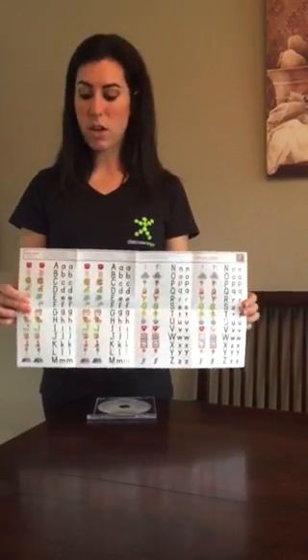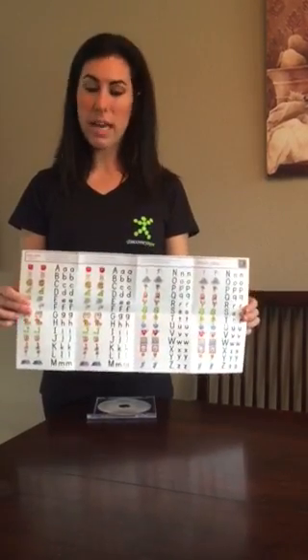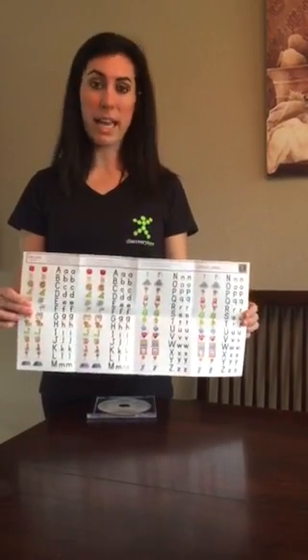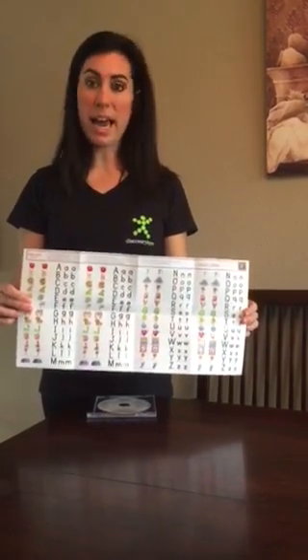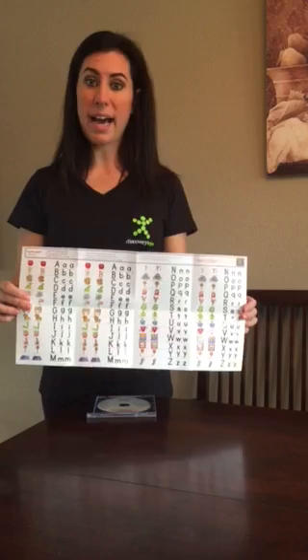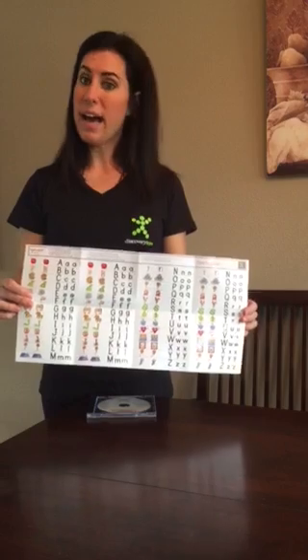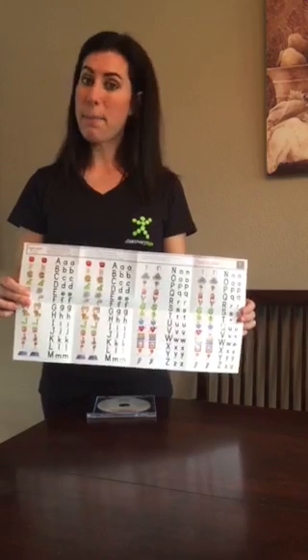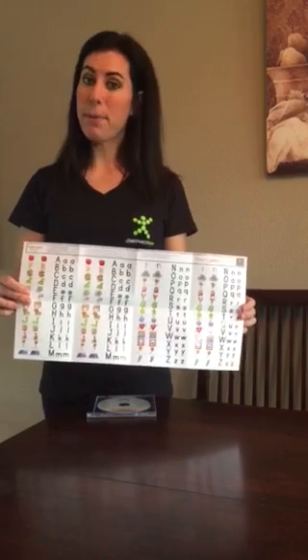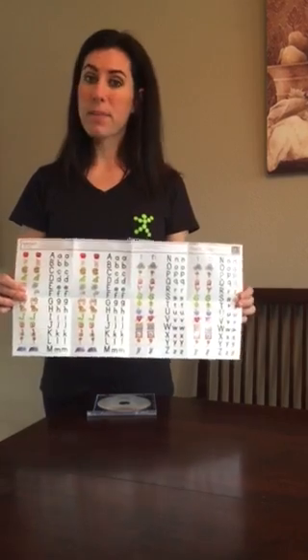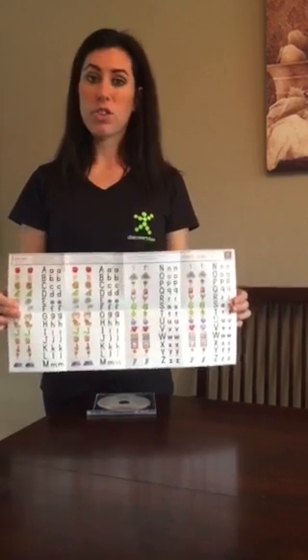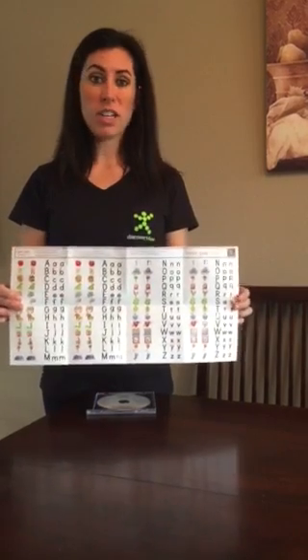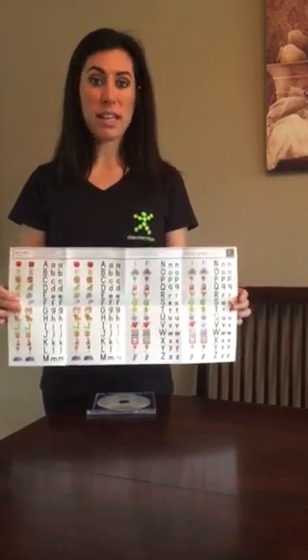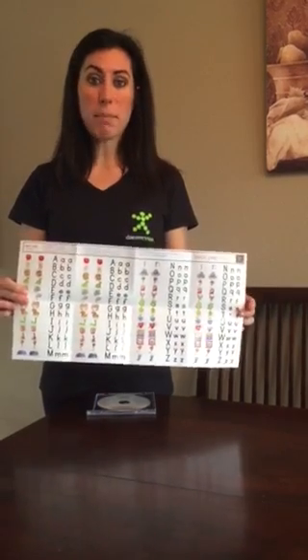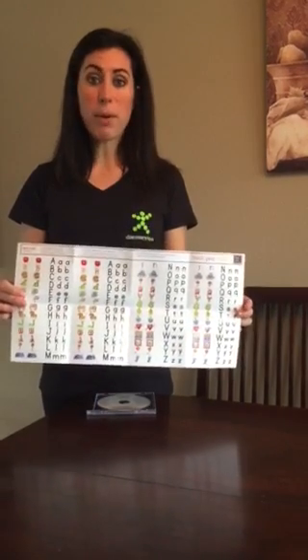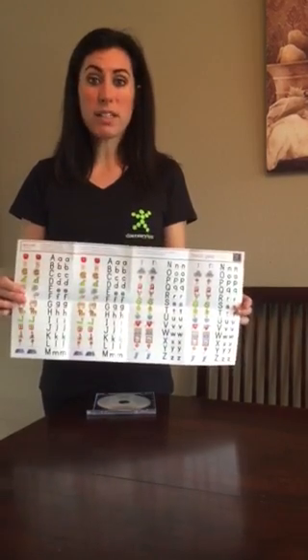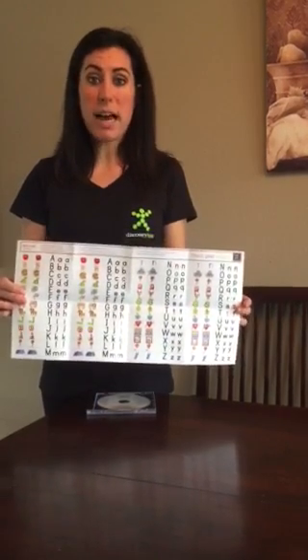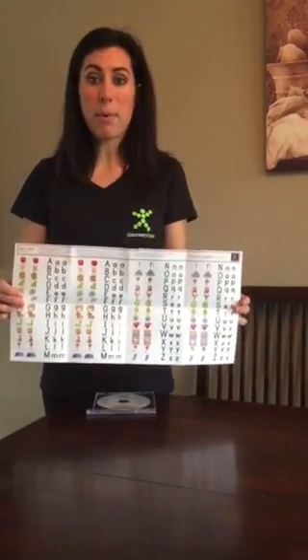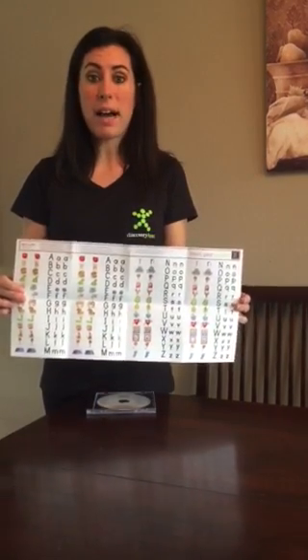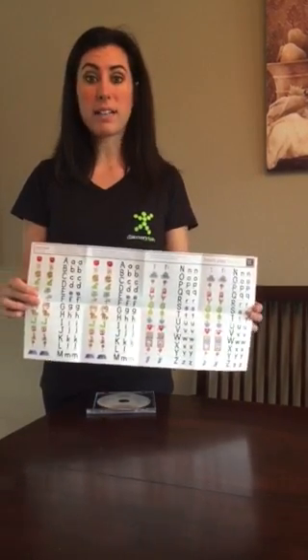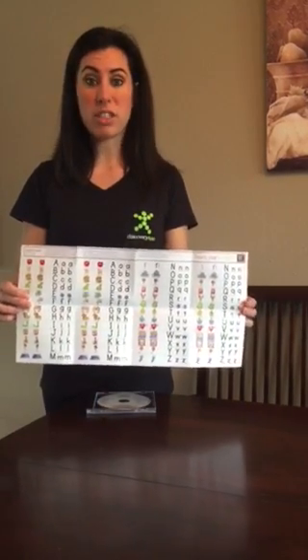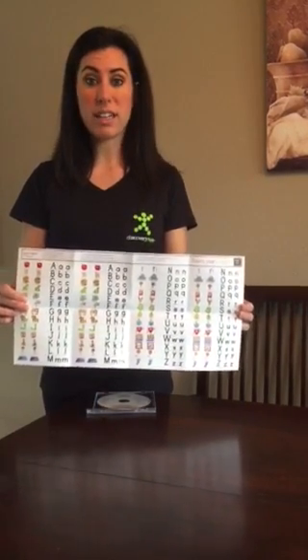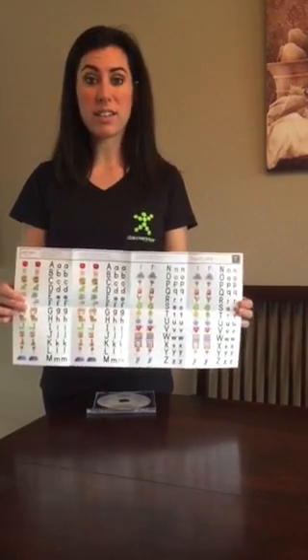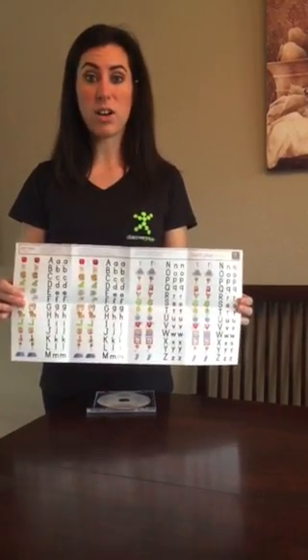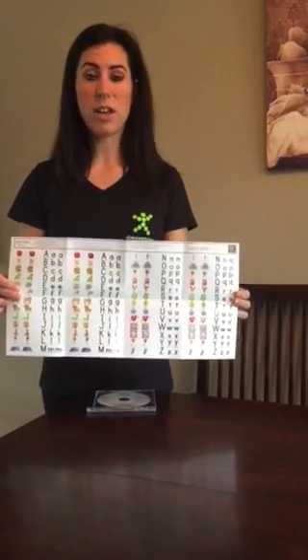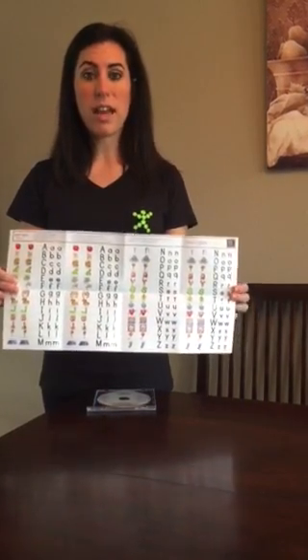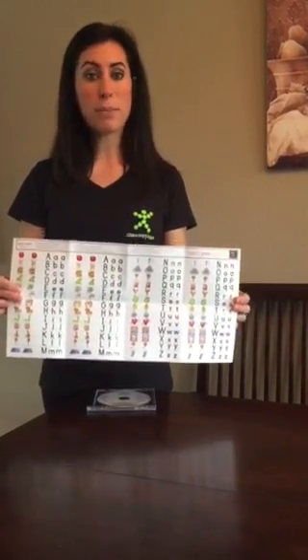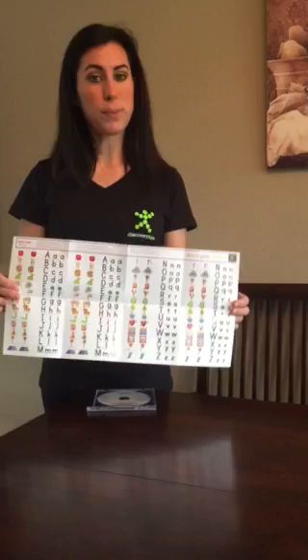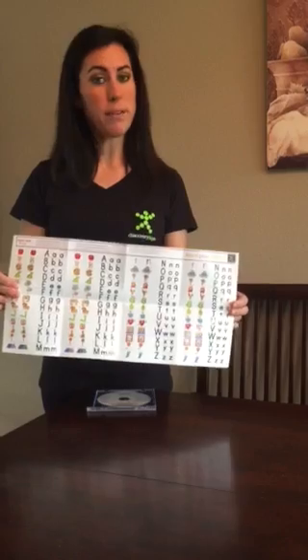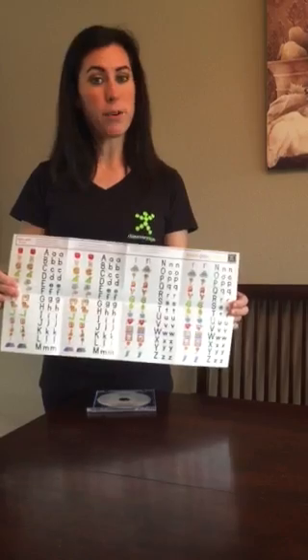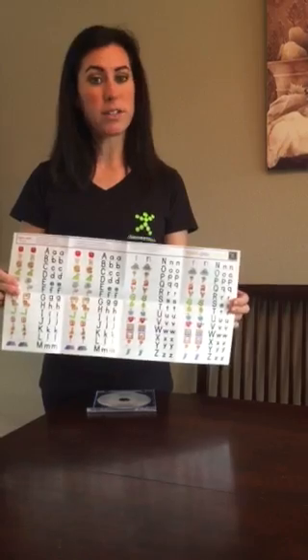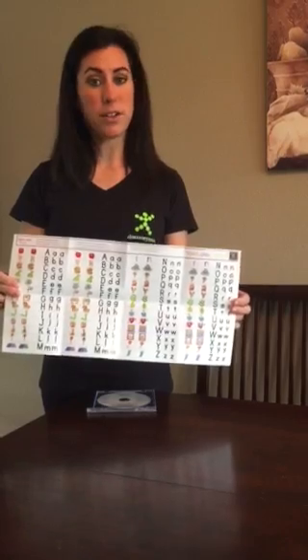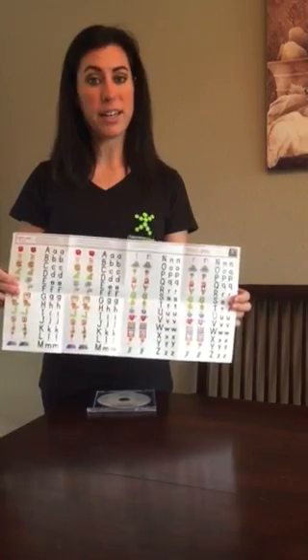So A, A, Apple — they can point to the apple as she's singing the song. It helps reinforce learning.